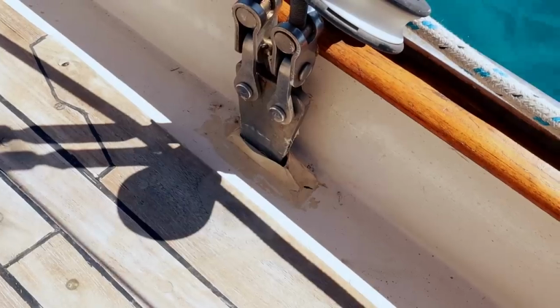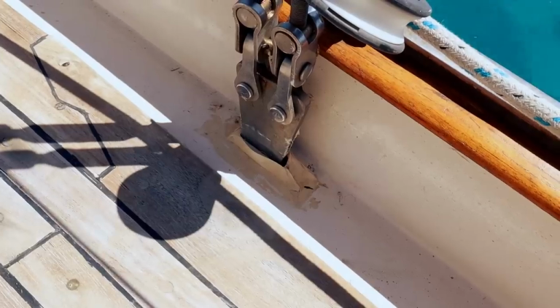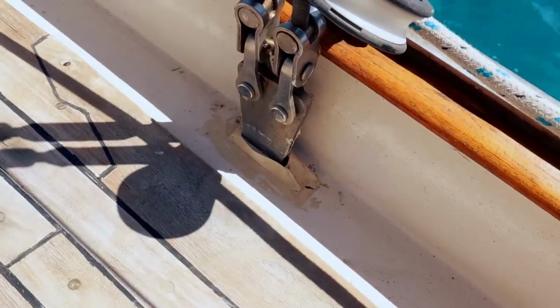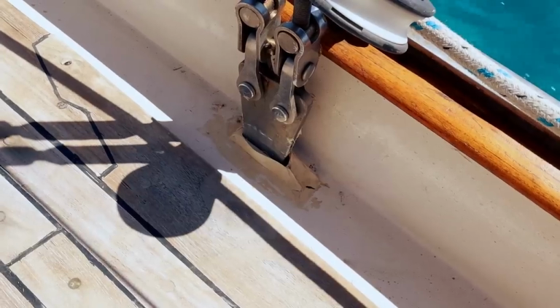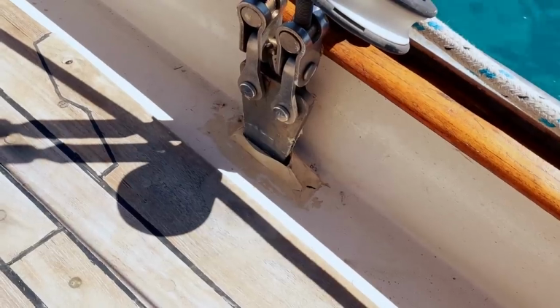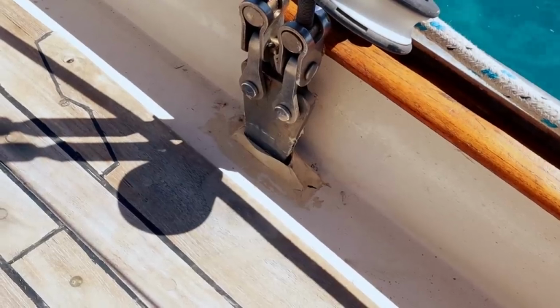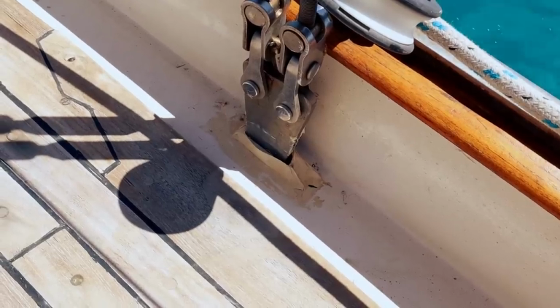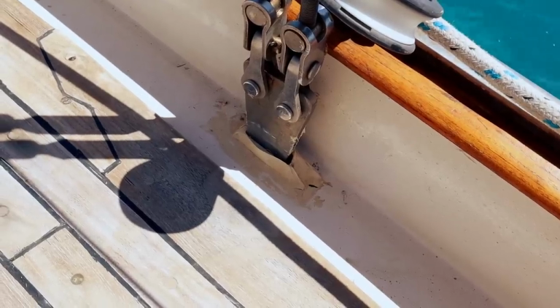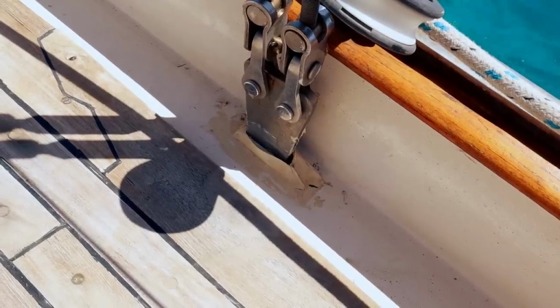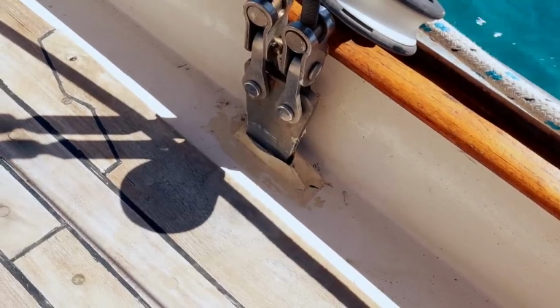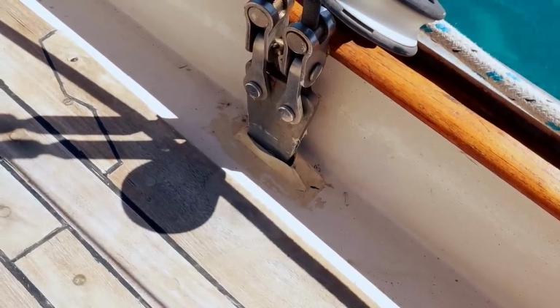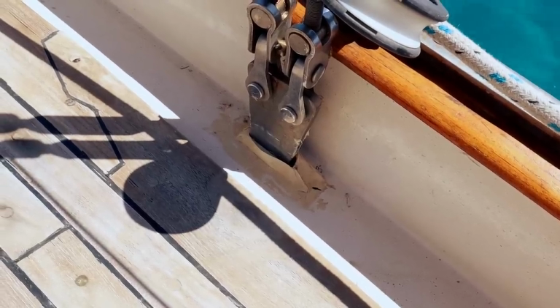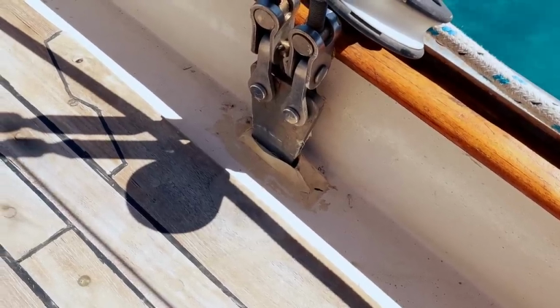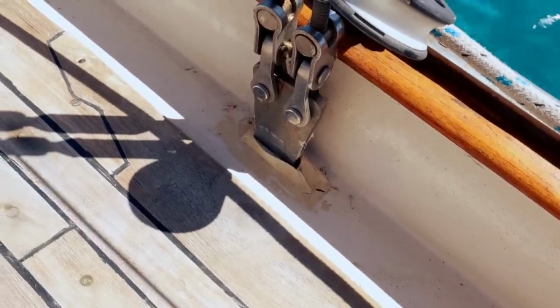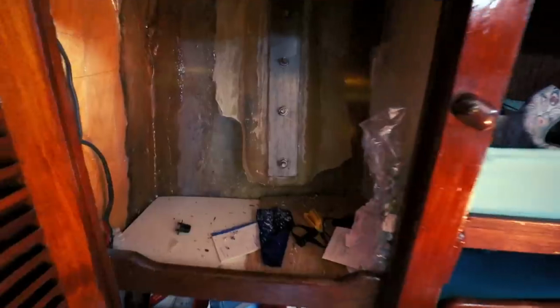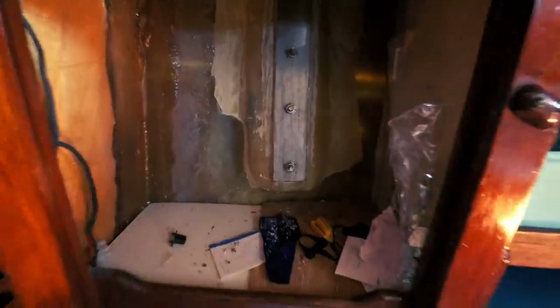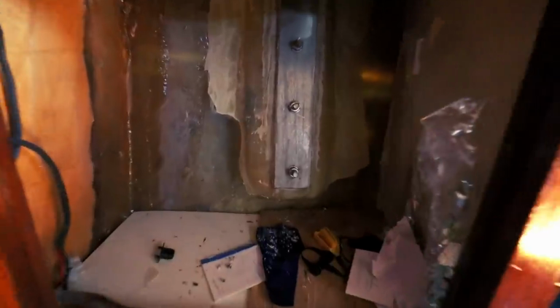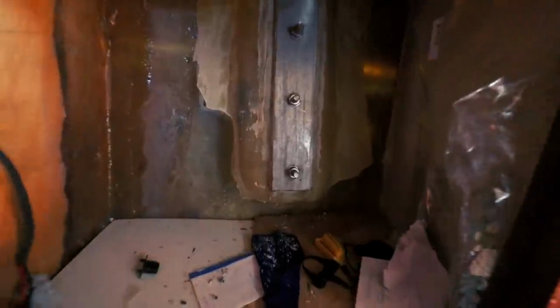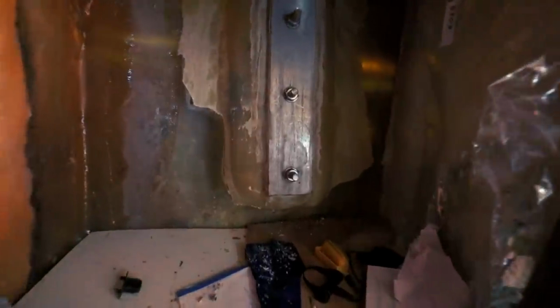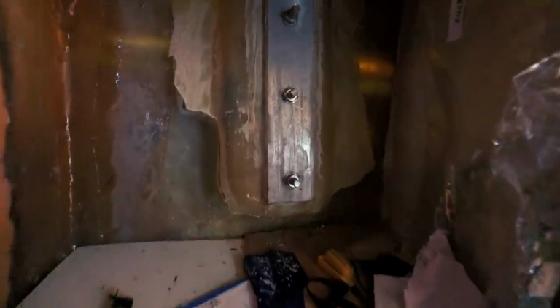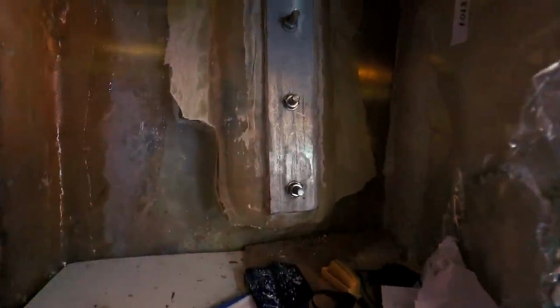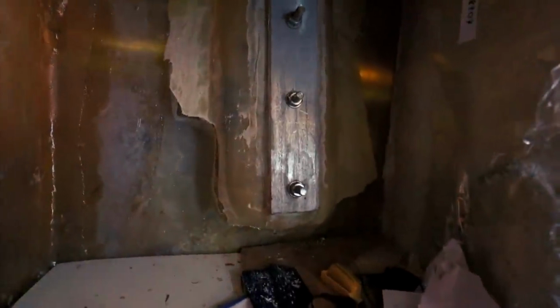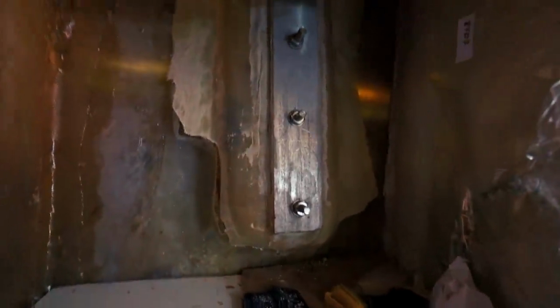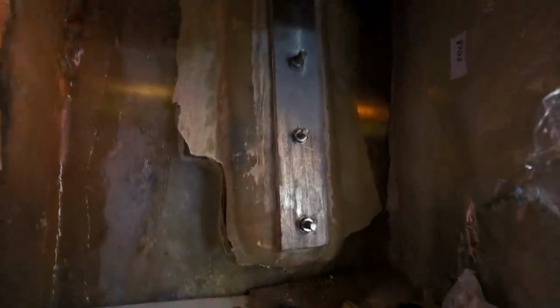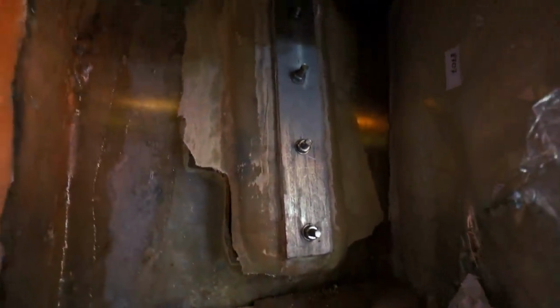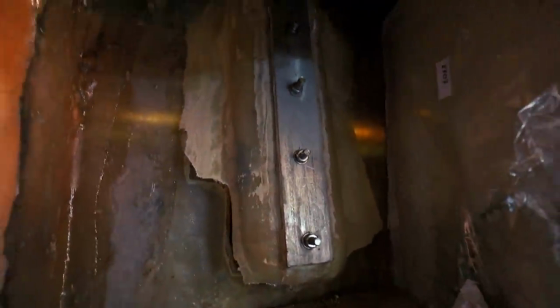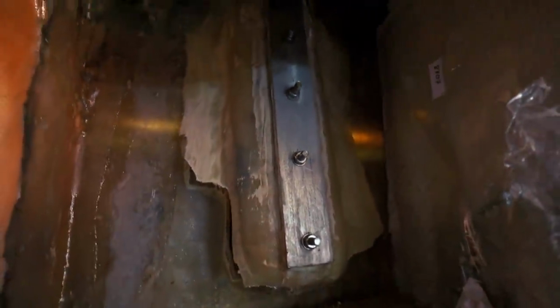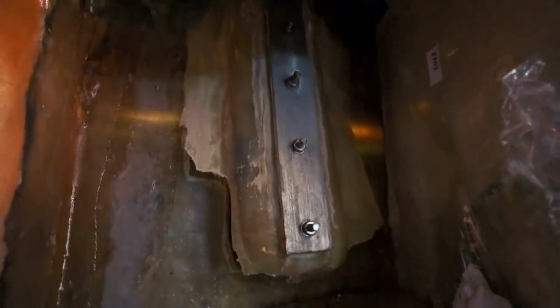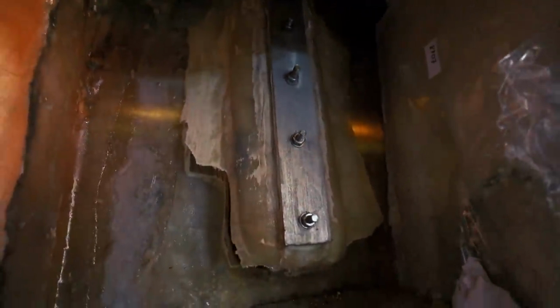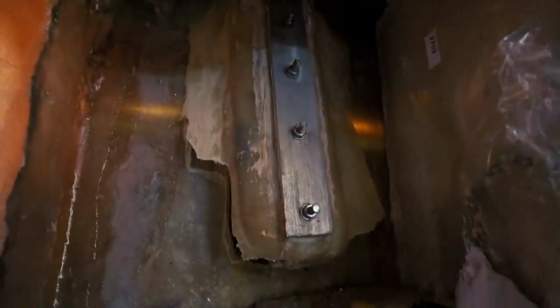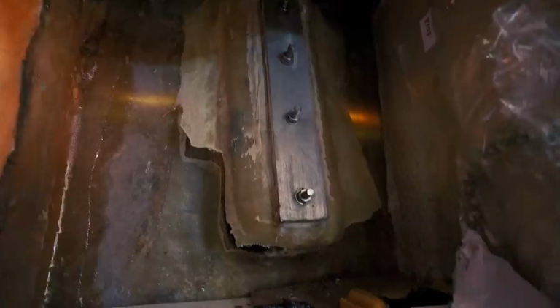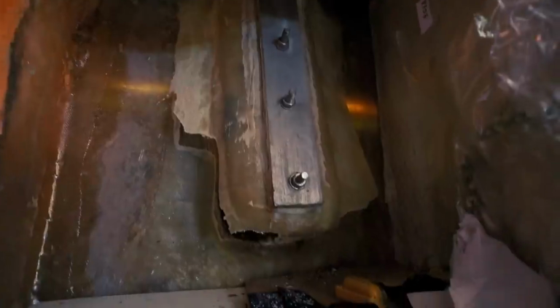We ran down below to check on the chain plates. Oh my god, look at that.